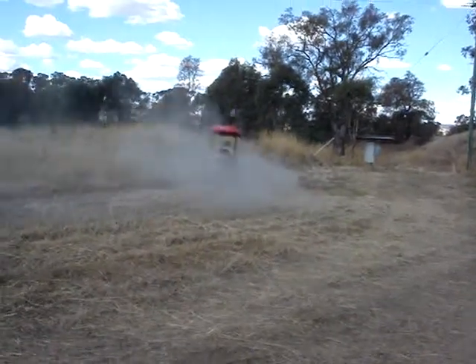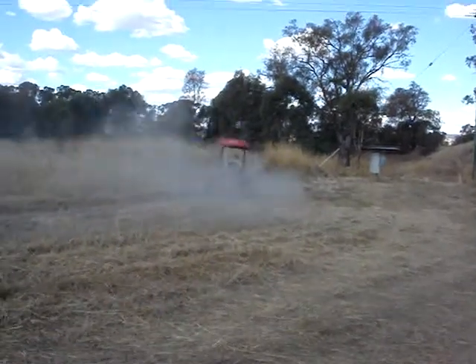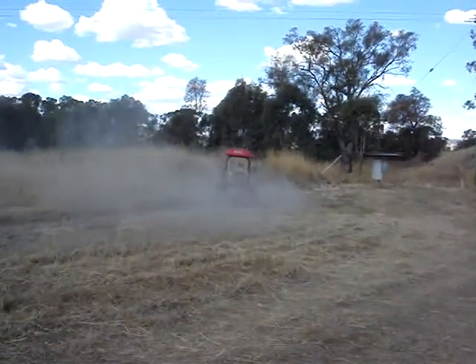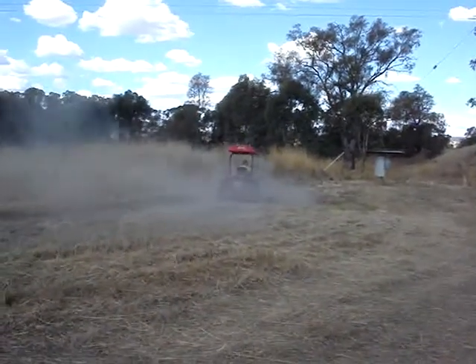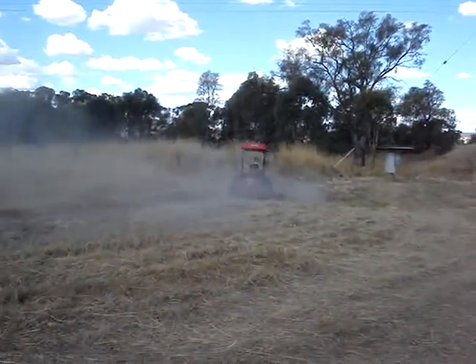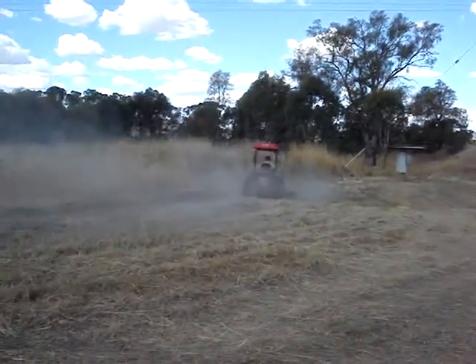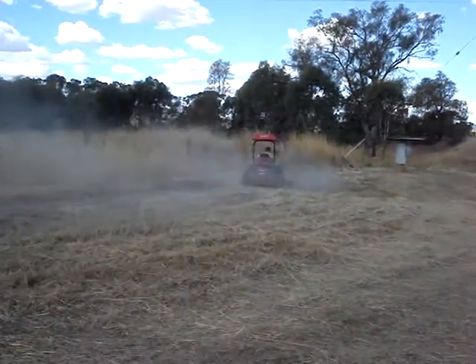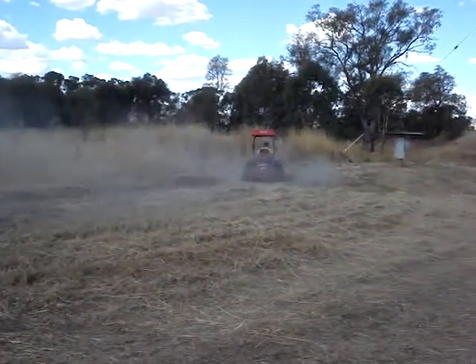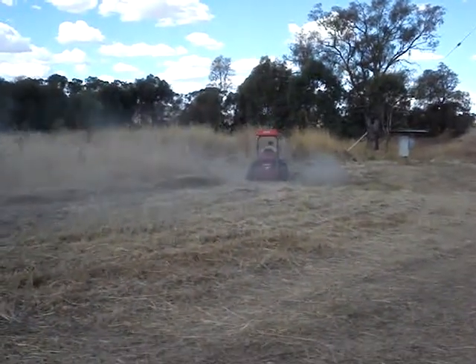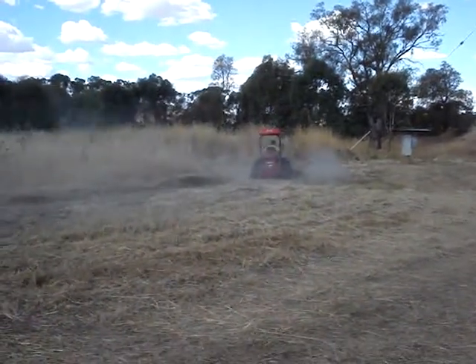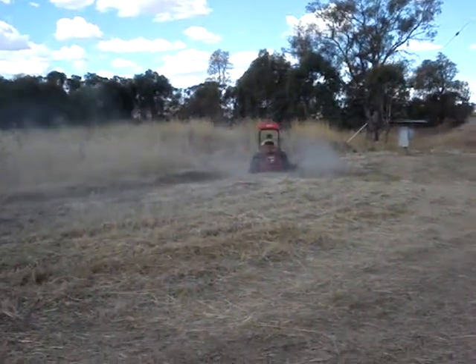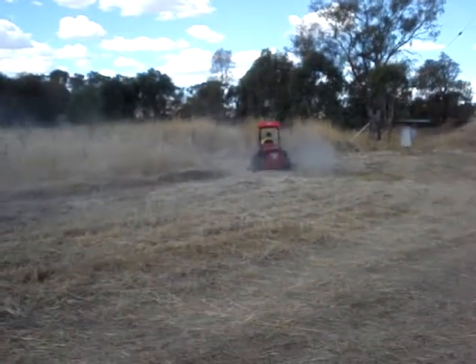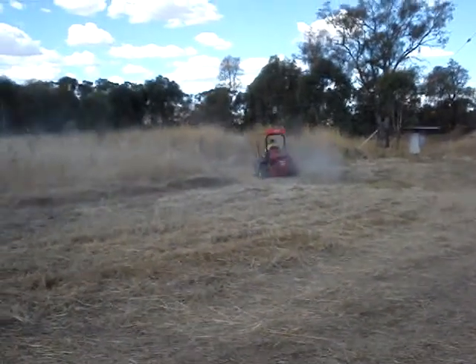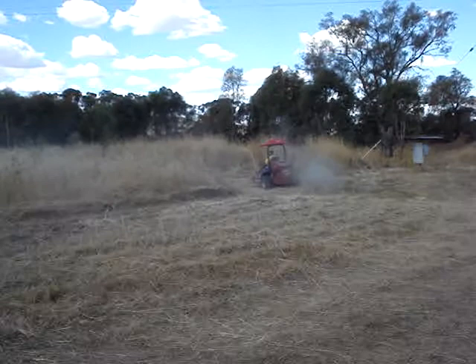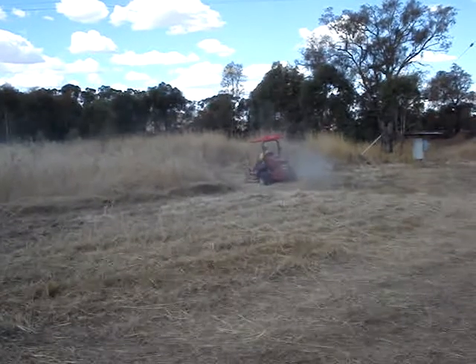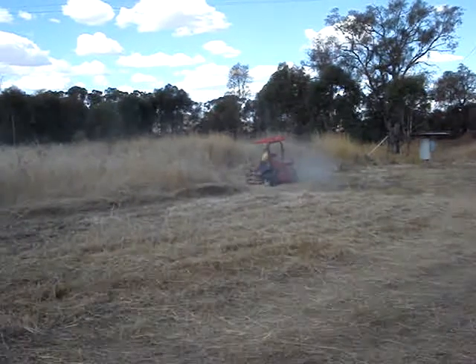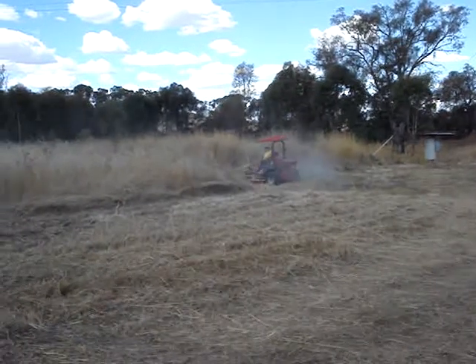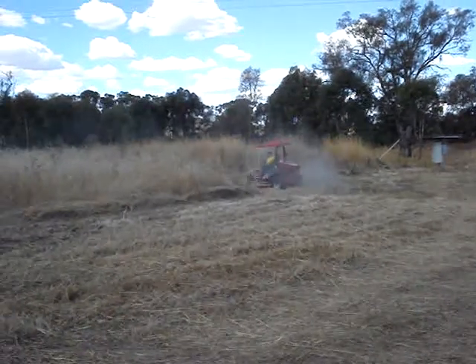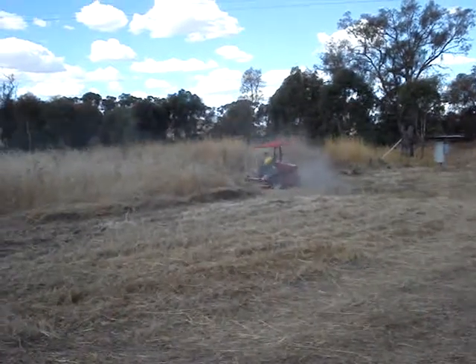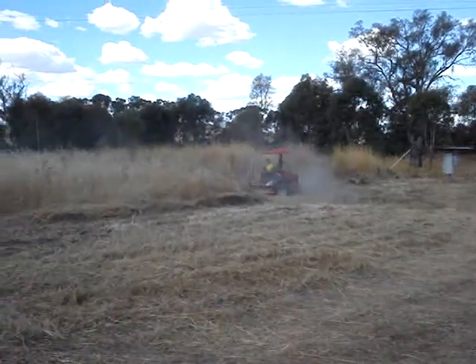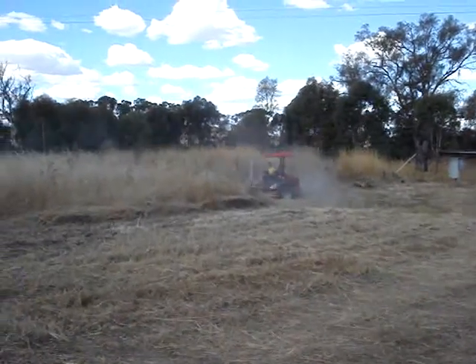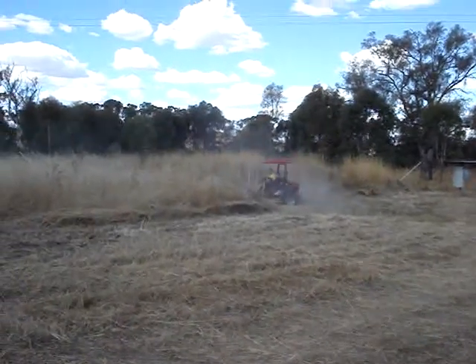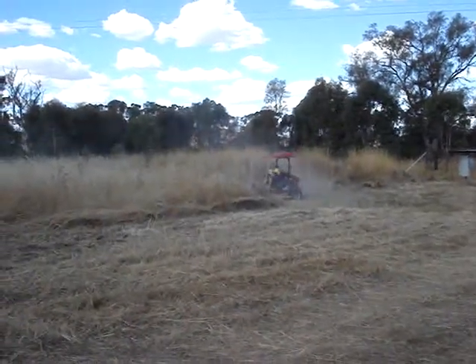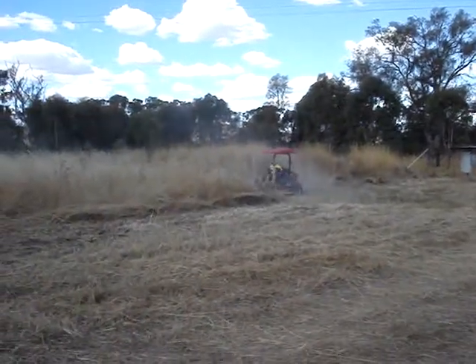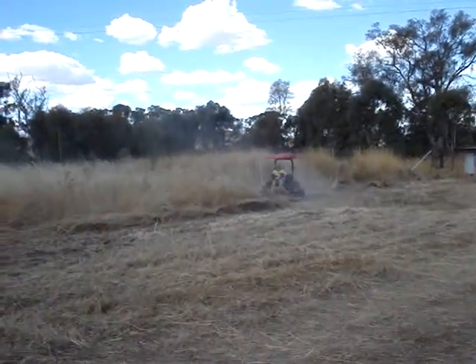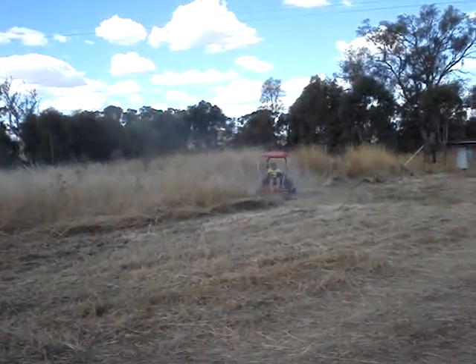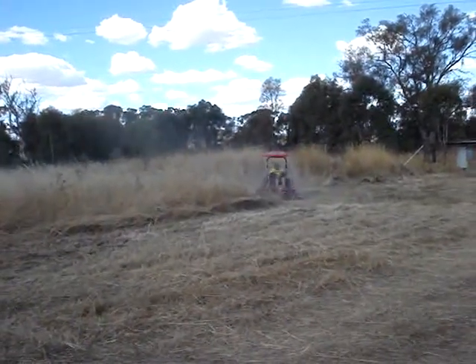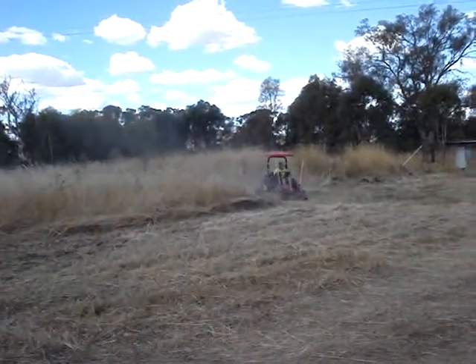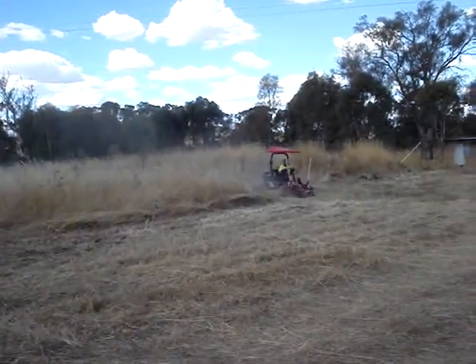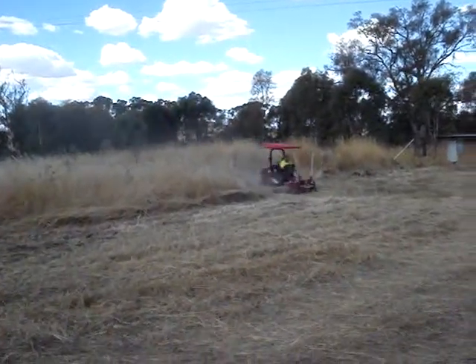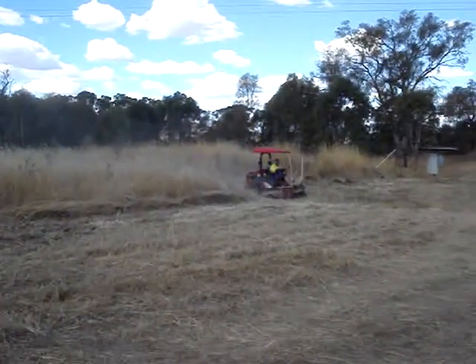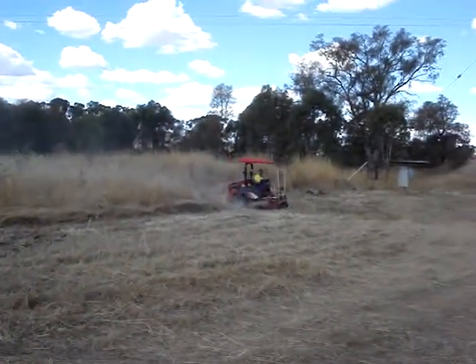There's some very heavy grass there. Look at the height of it — it's as high as the top of the machine.